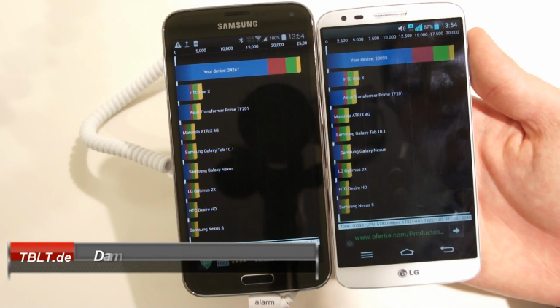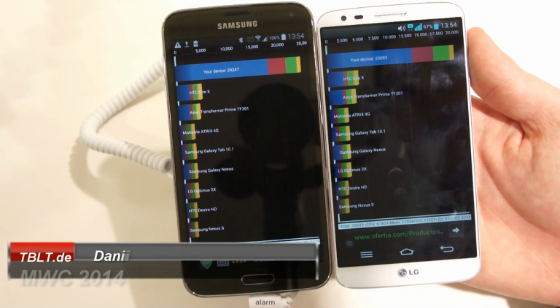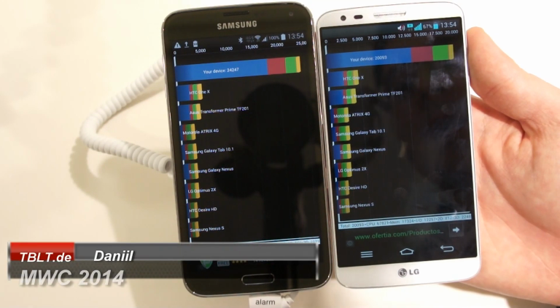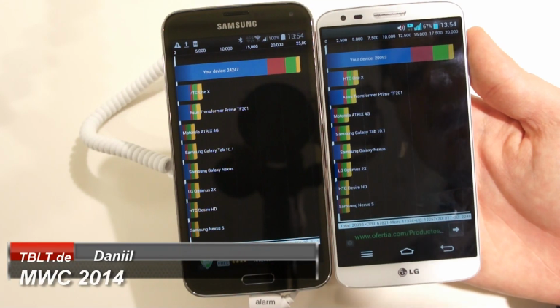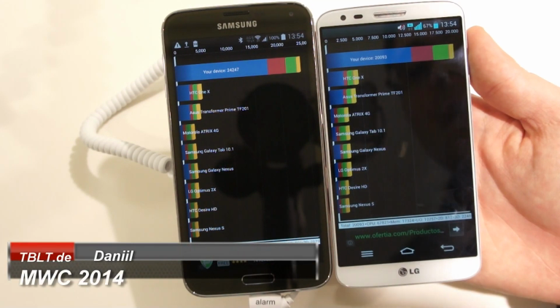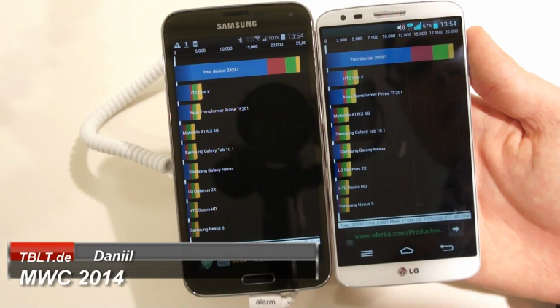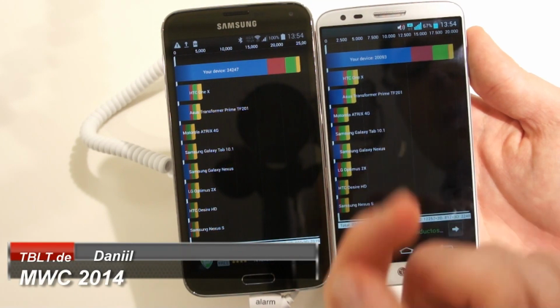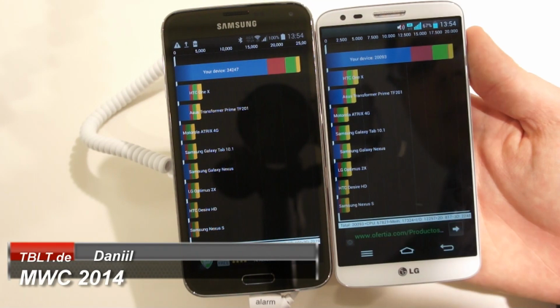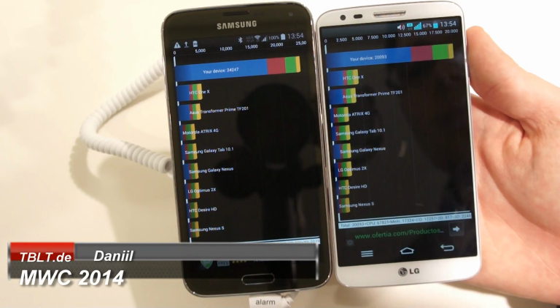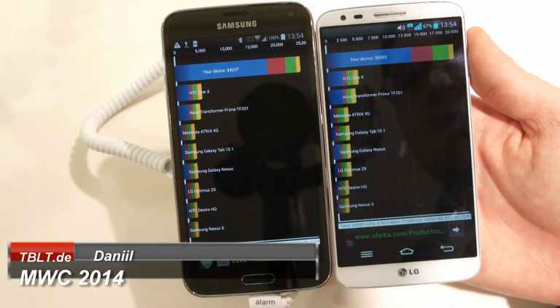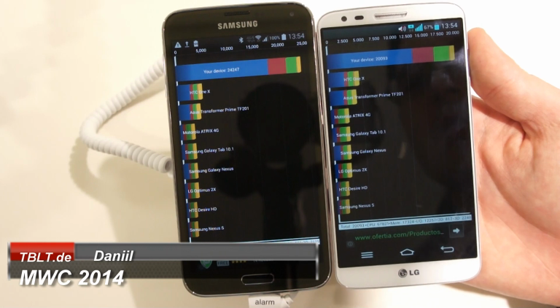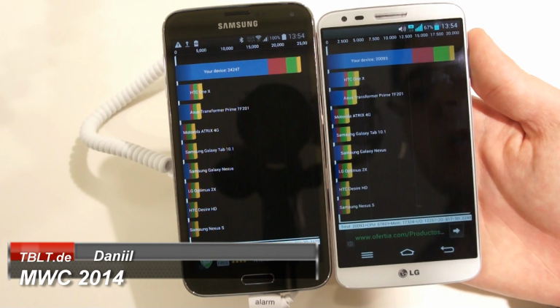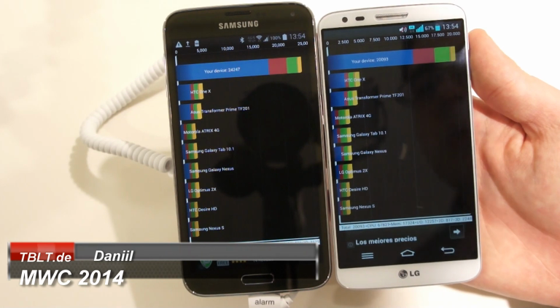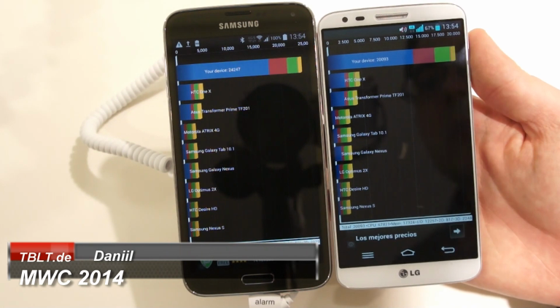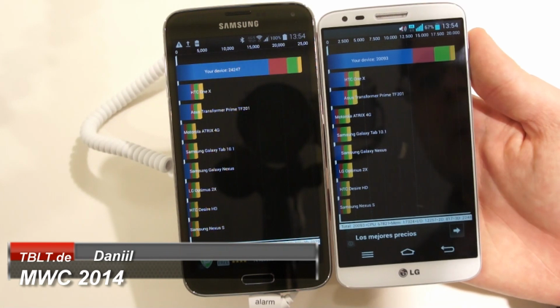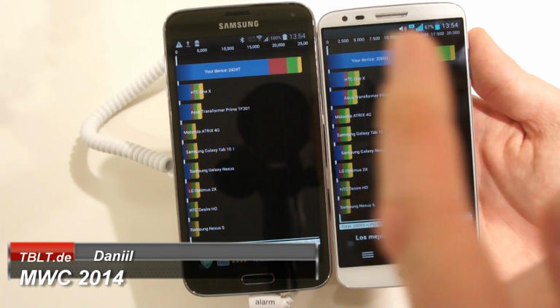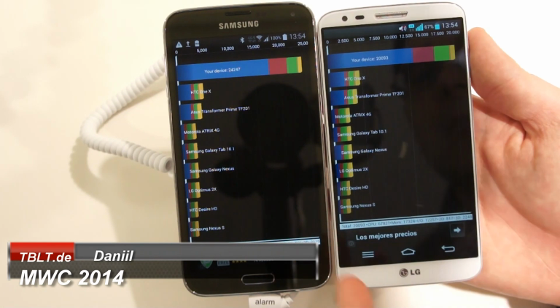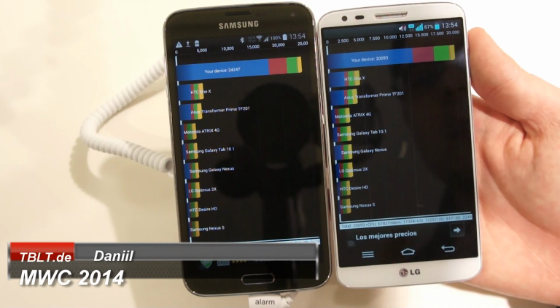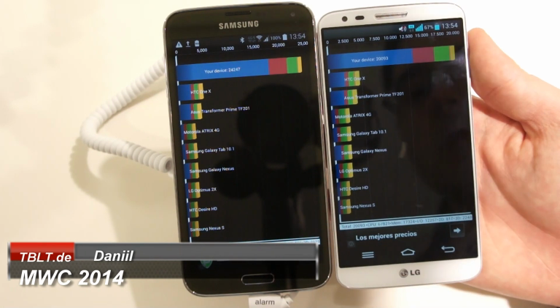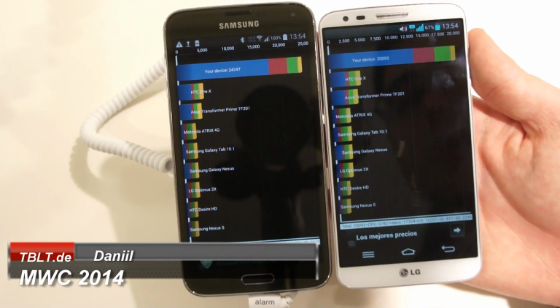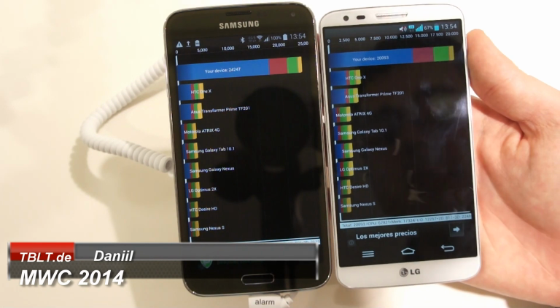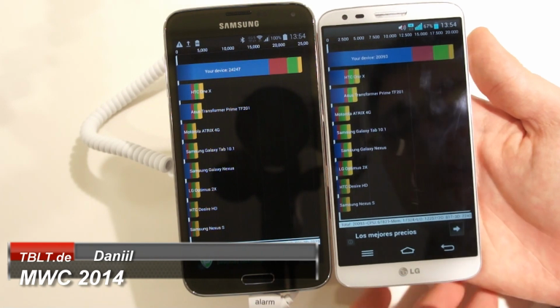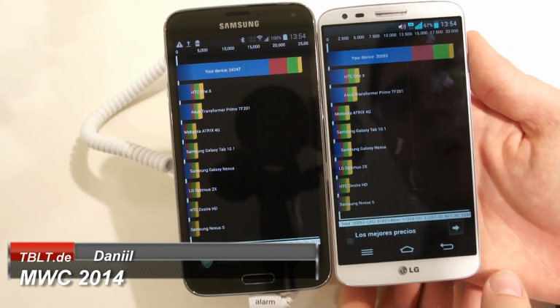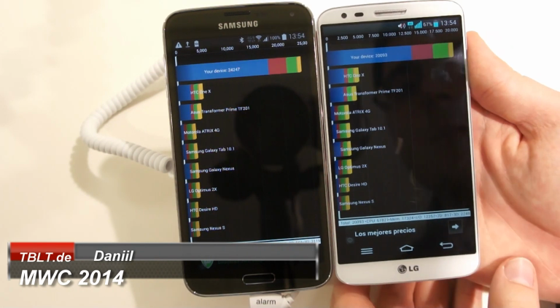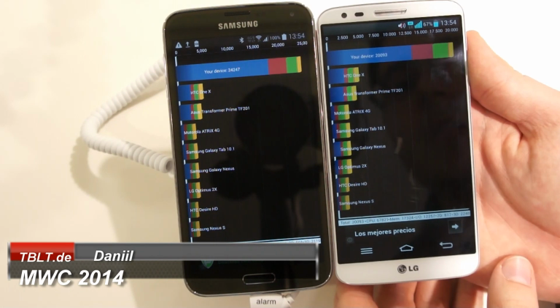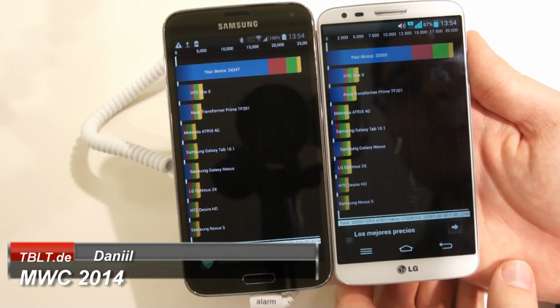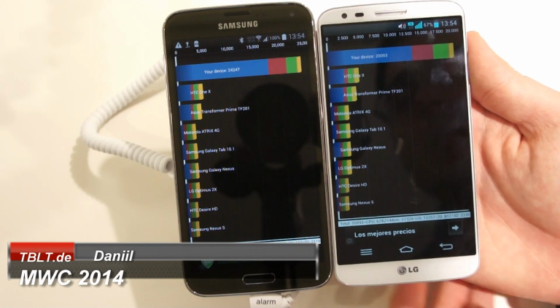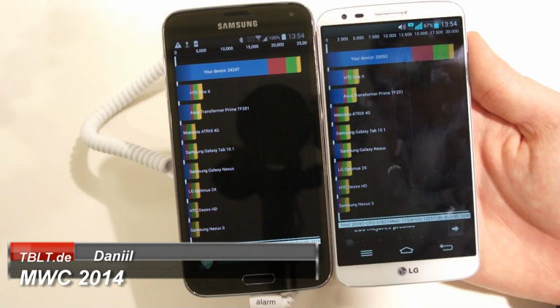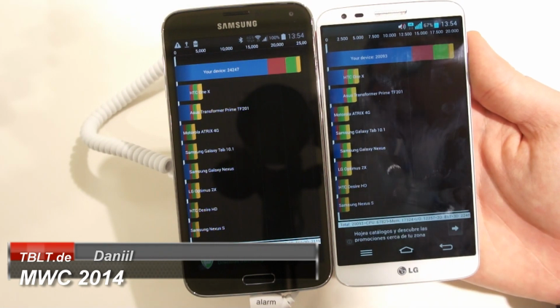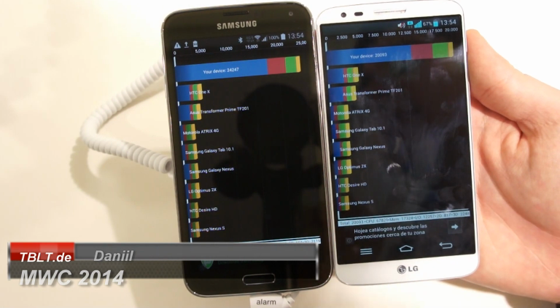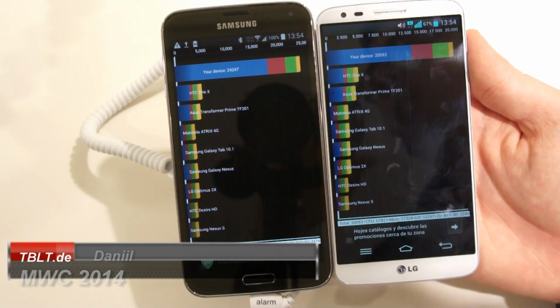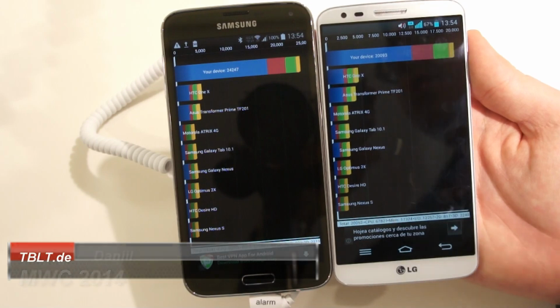If you liked the video, give it a thumbs up and subscribe to the channel. Leave a comment — which one would you choose, the Galaxy S5 or the LG G2? I'm Daniel from Adelbuckie, thanks for watching.